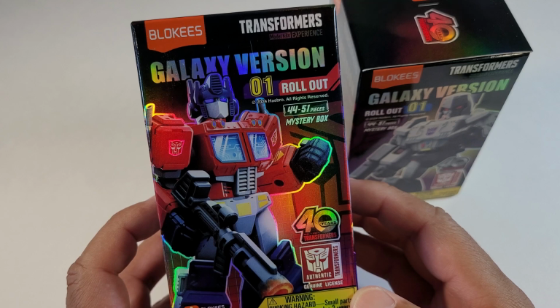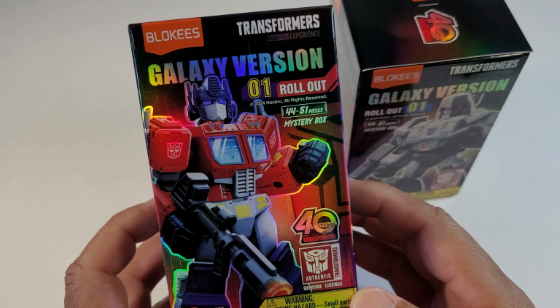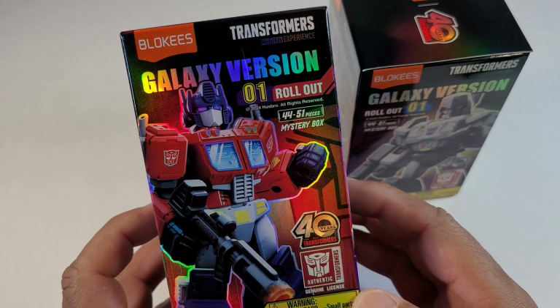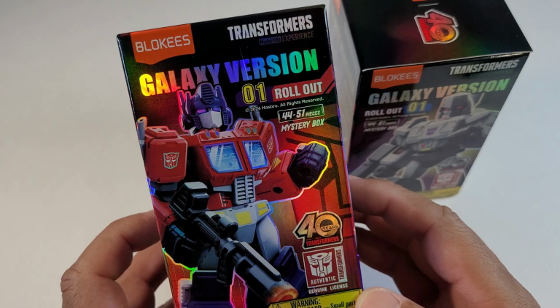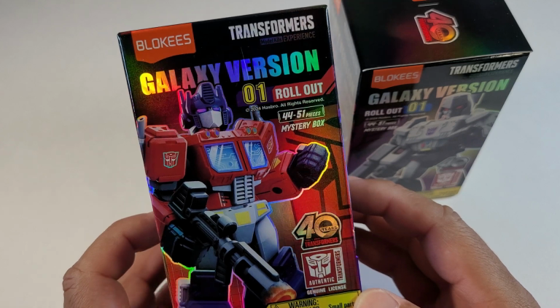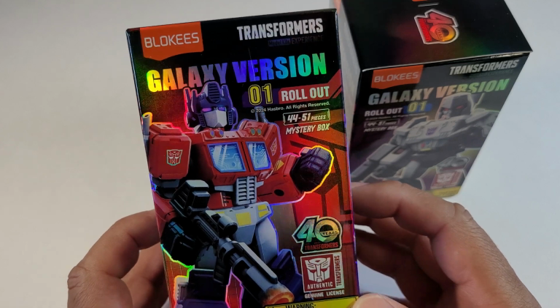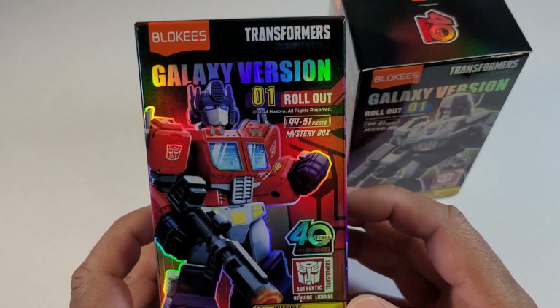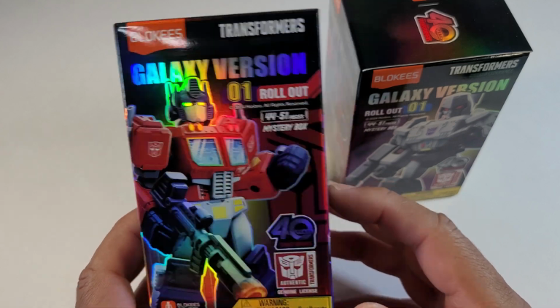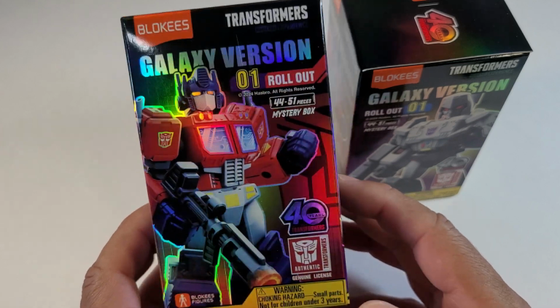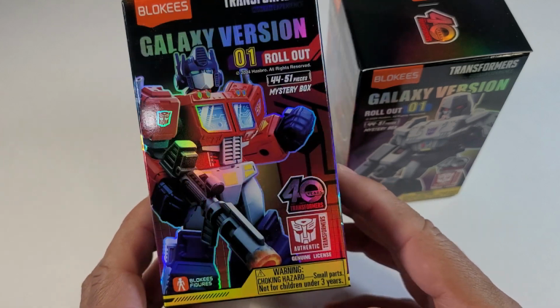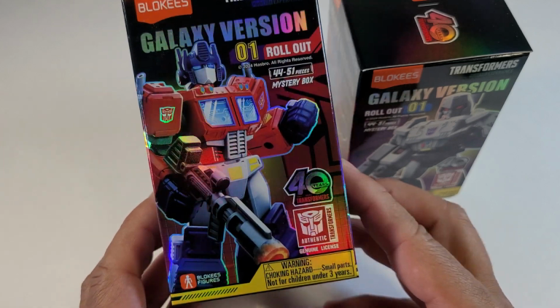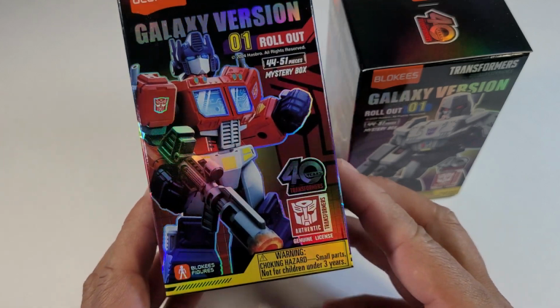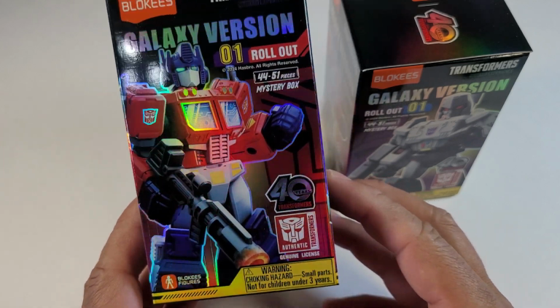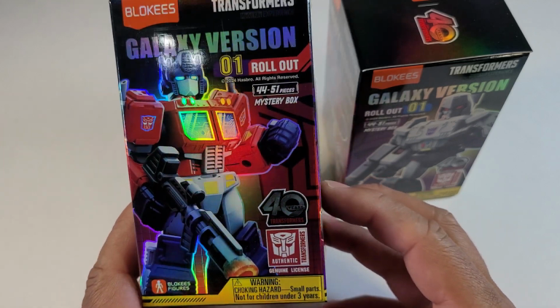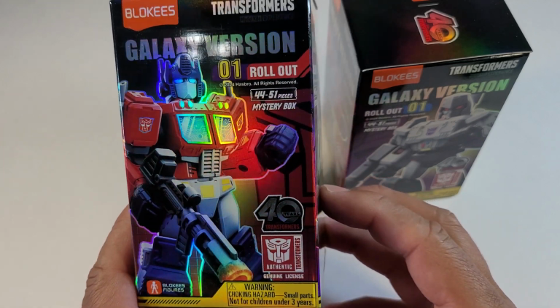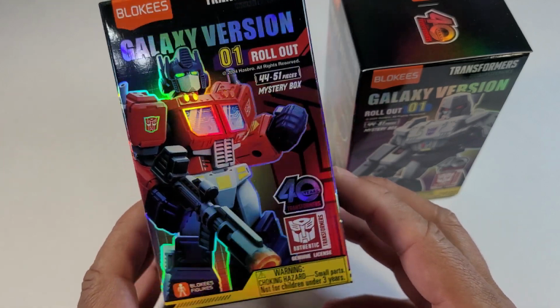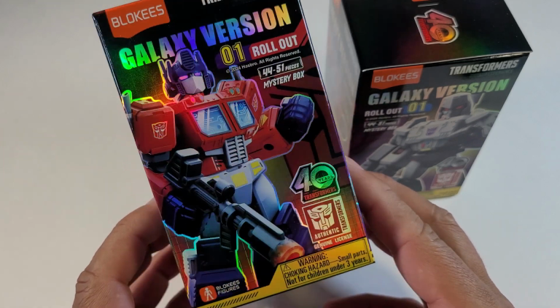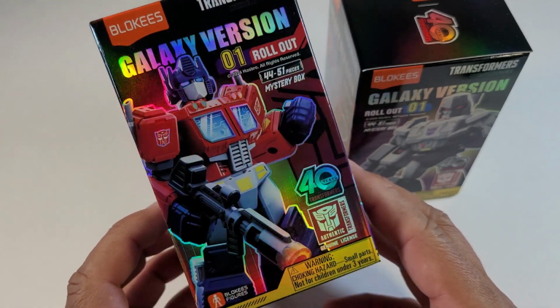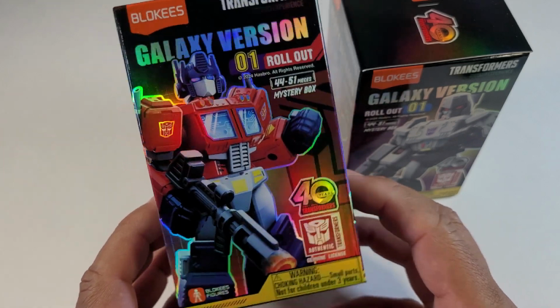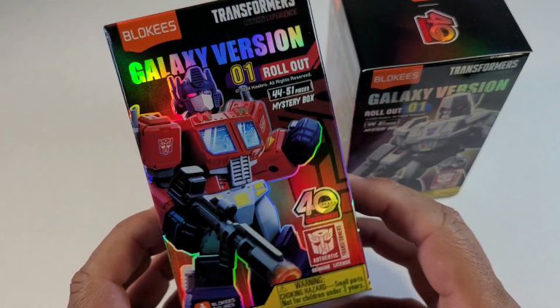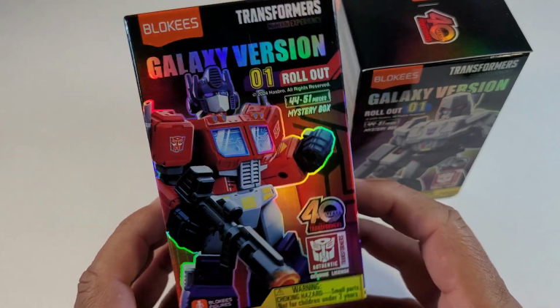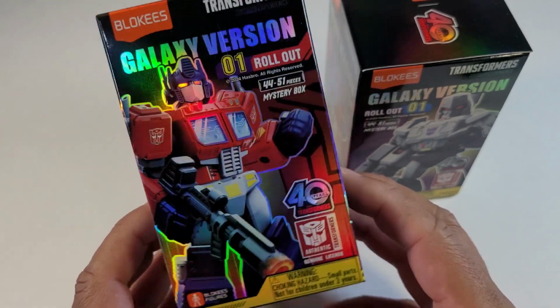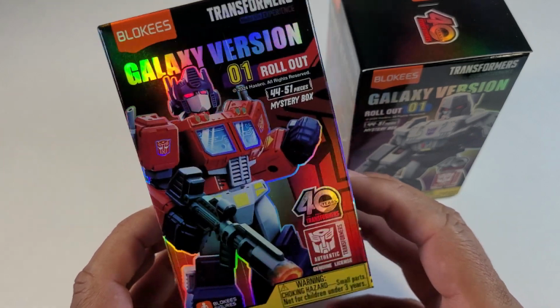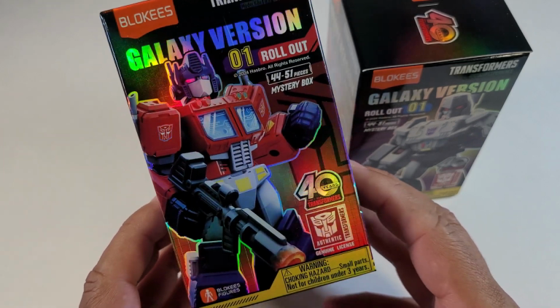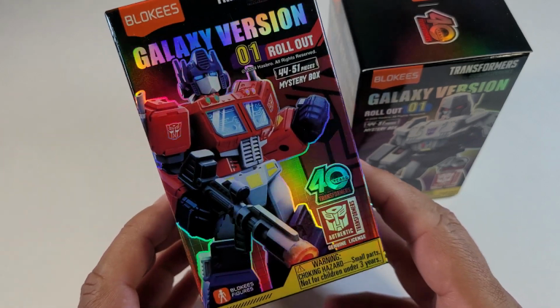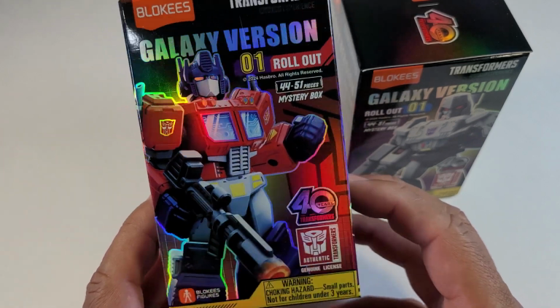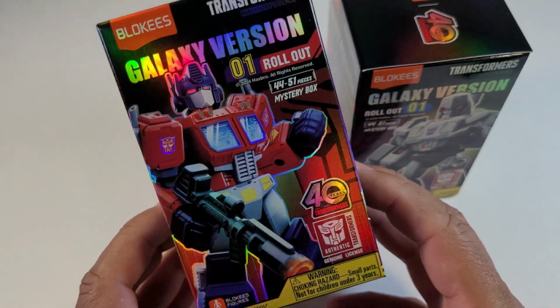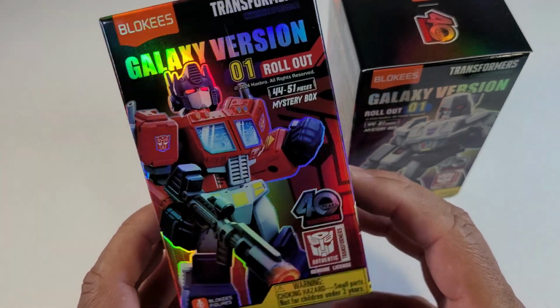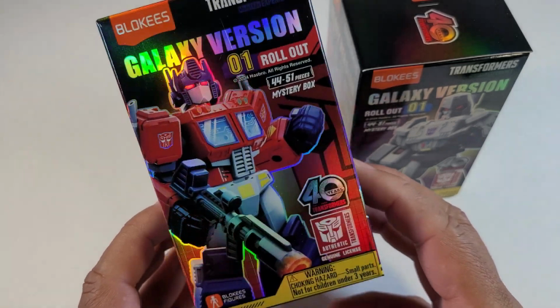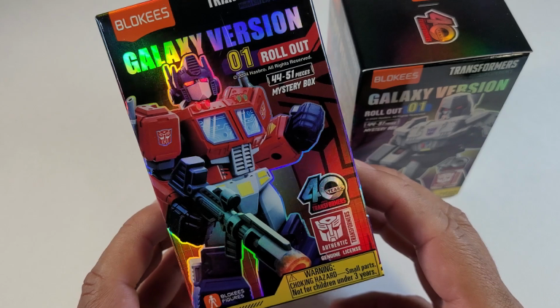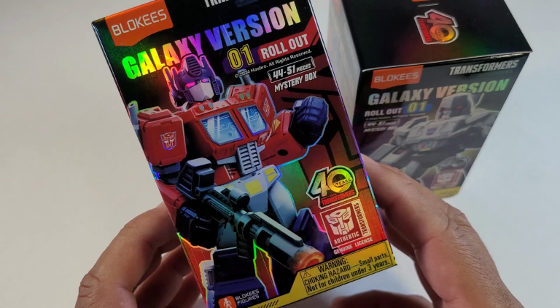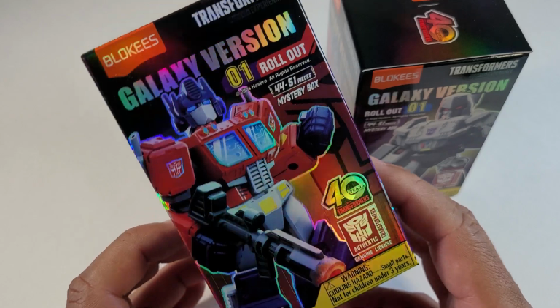Blokees Transformers model kits — check this out!